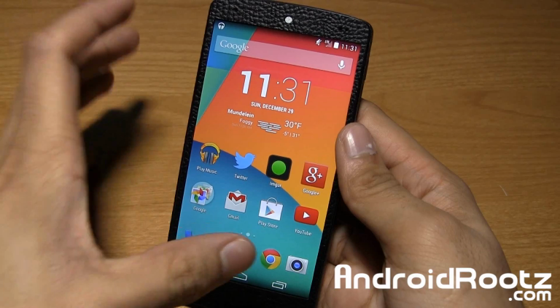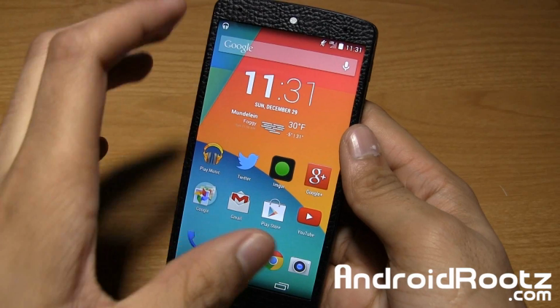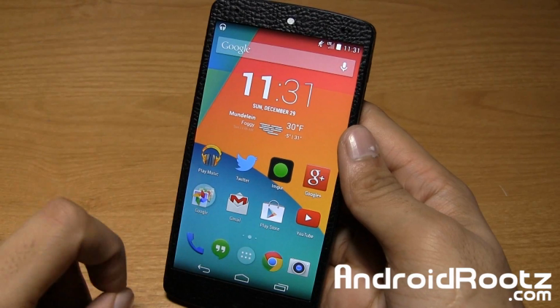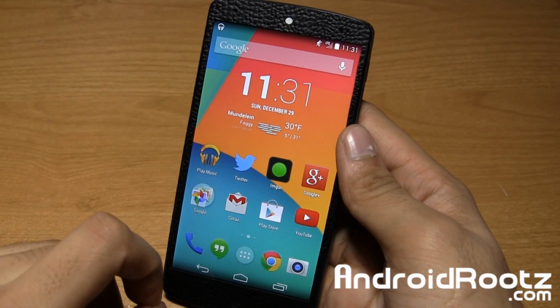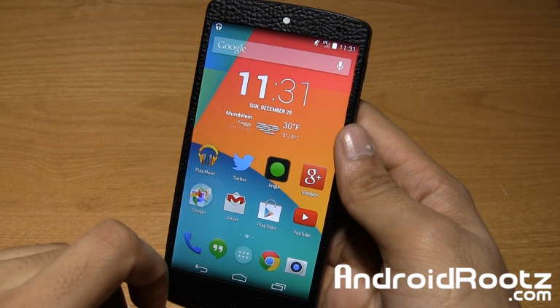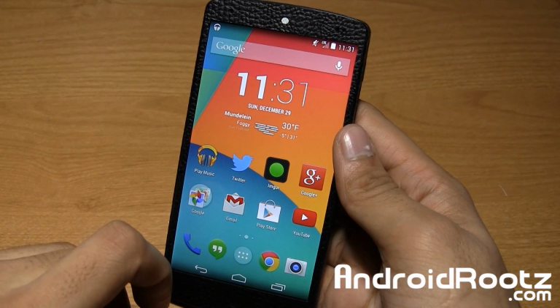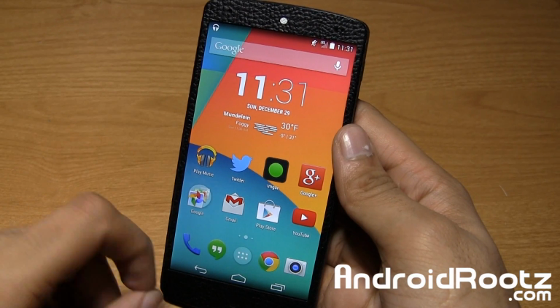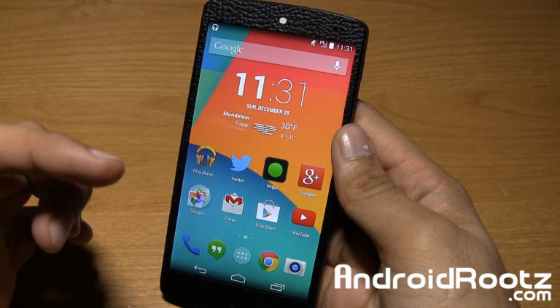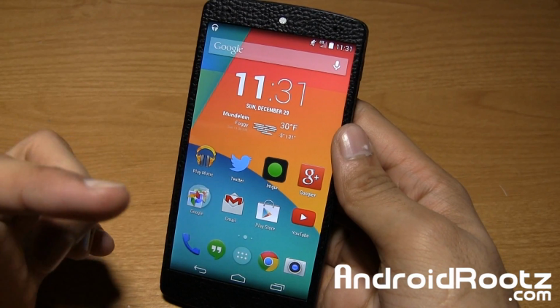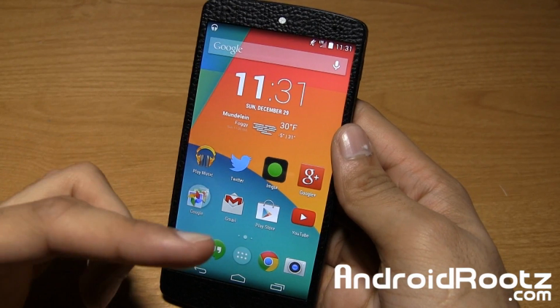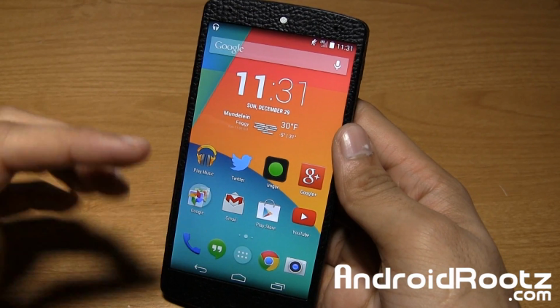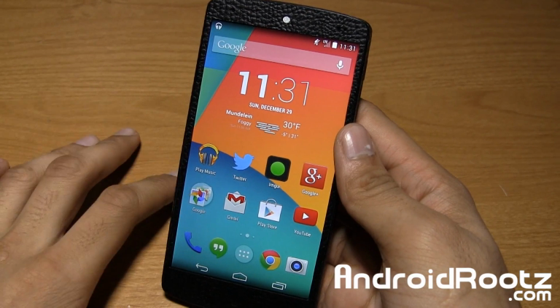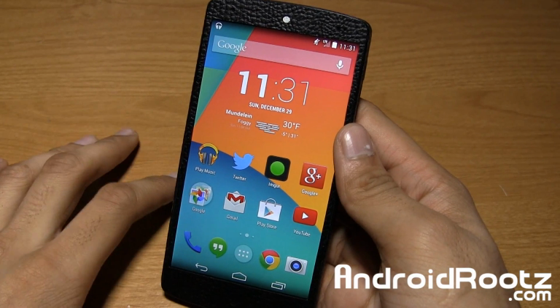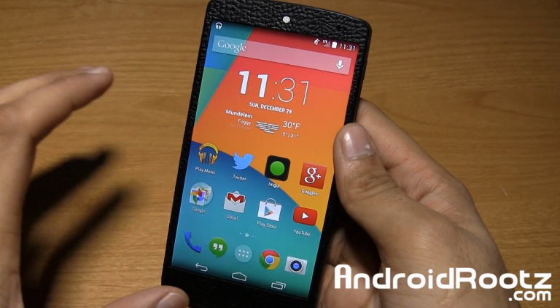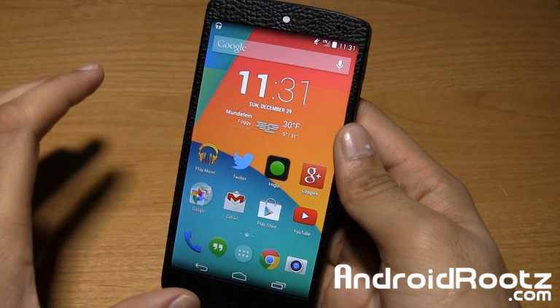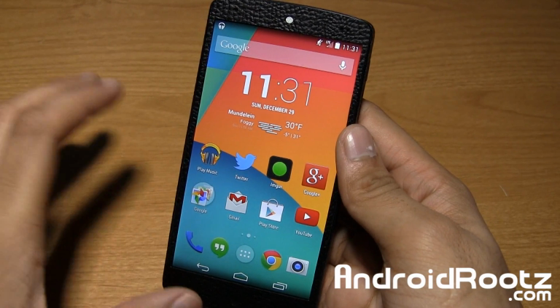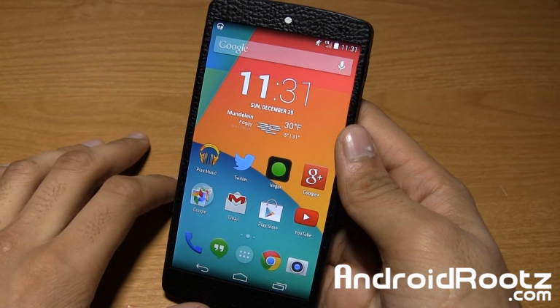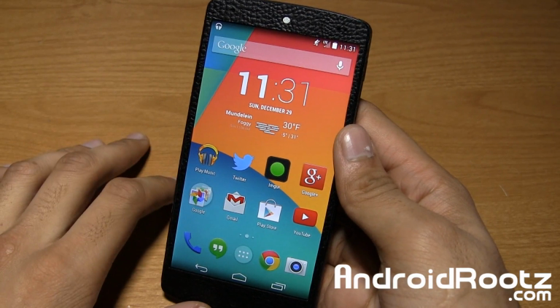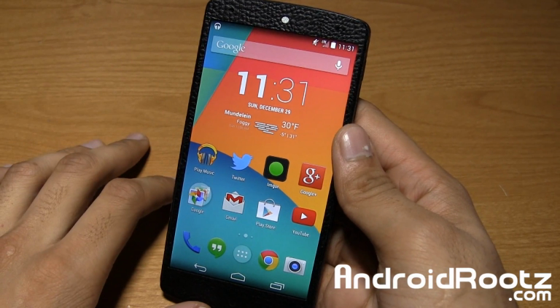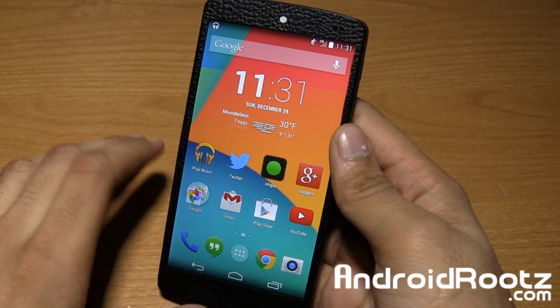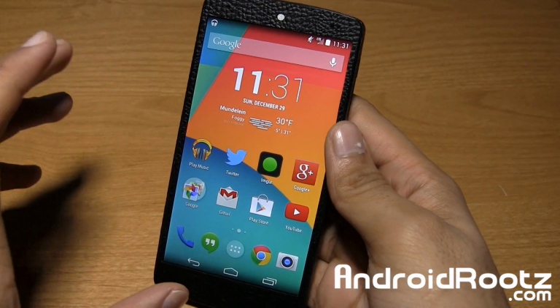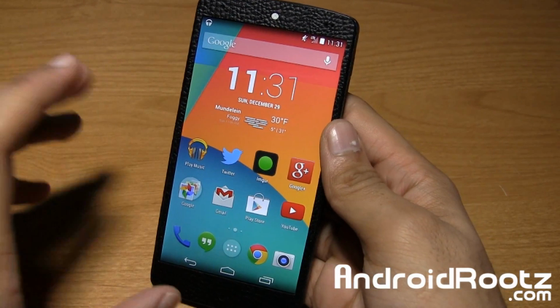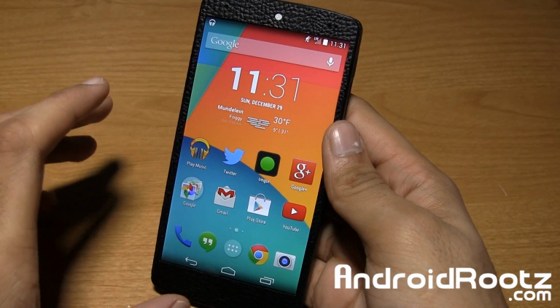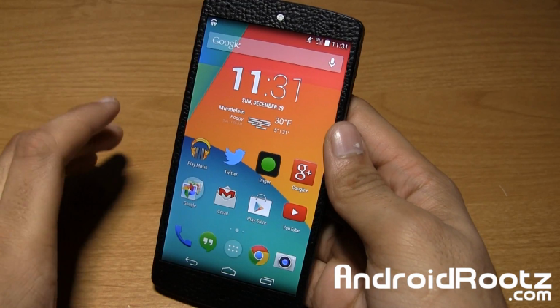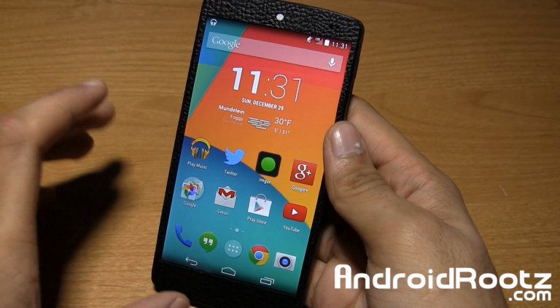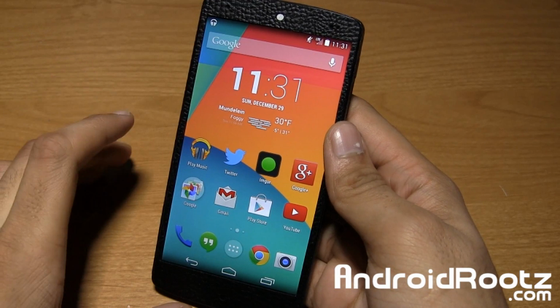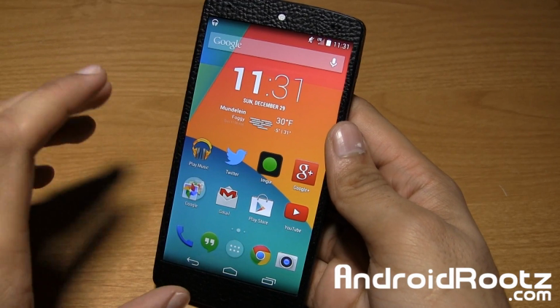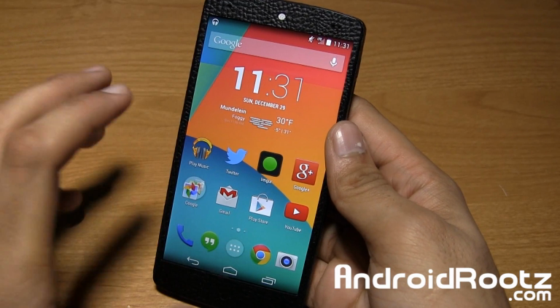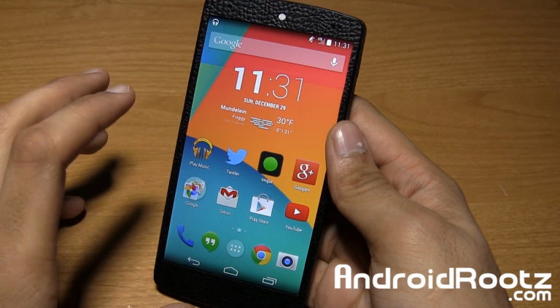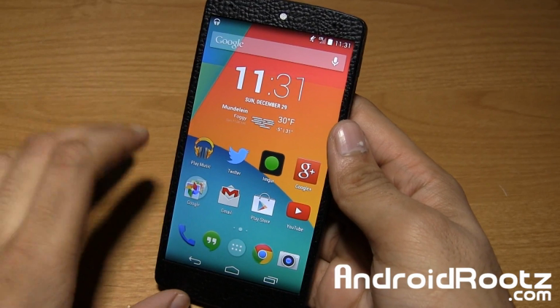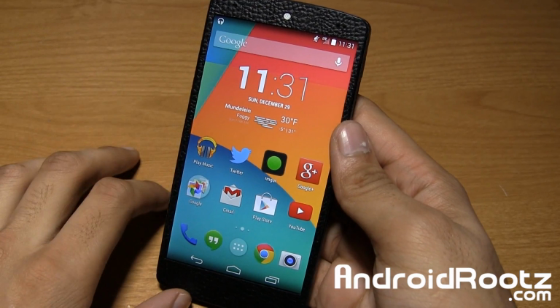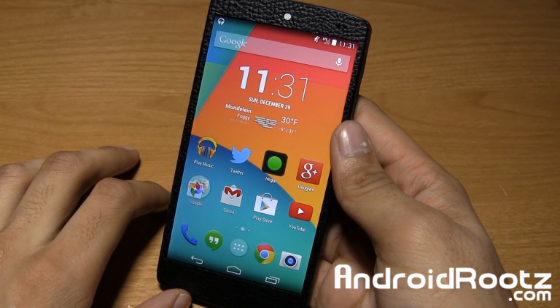Hey, what's up guys? I'm Anish Patel from AndroidRoots.com. Let's go ahead and show you how to actually increase the volume on your Nexus 5 device.